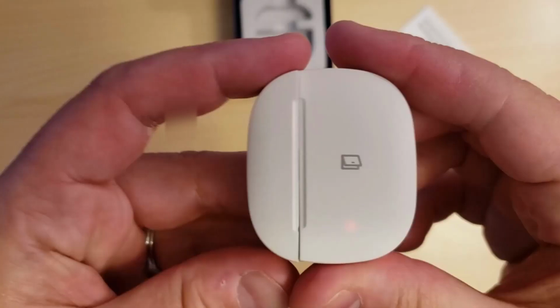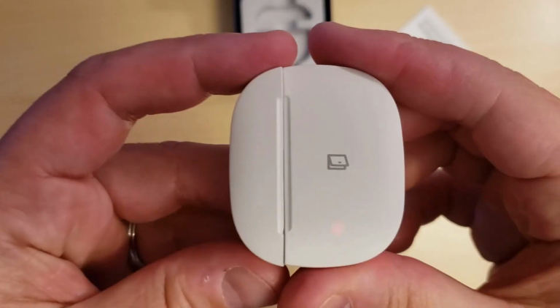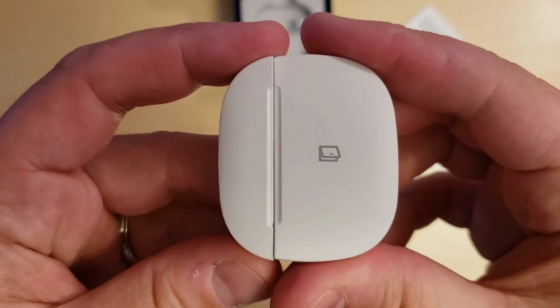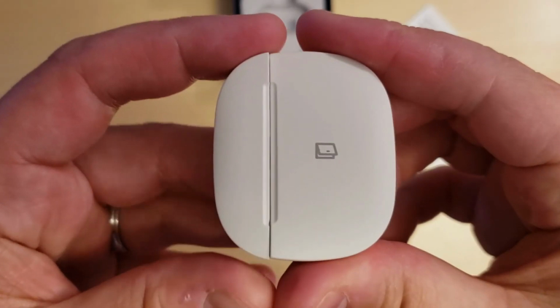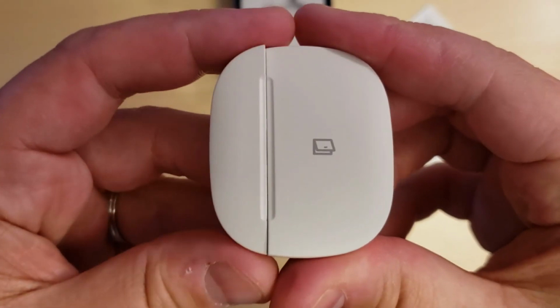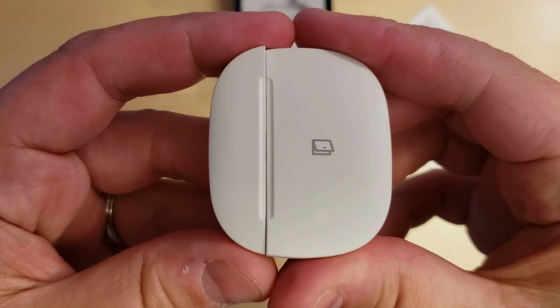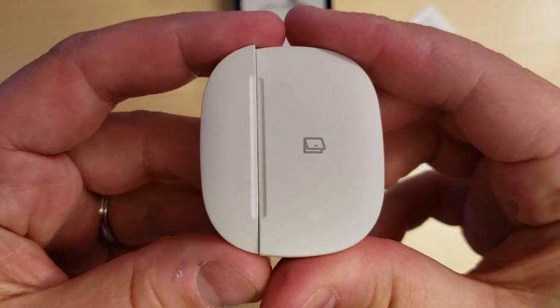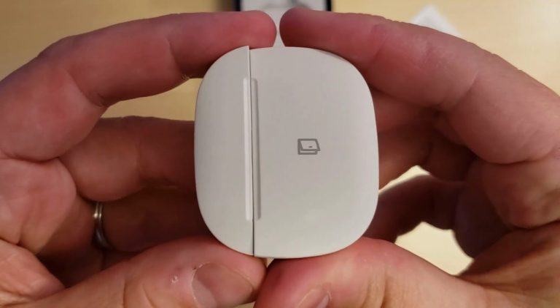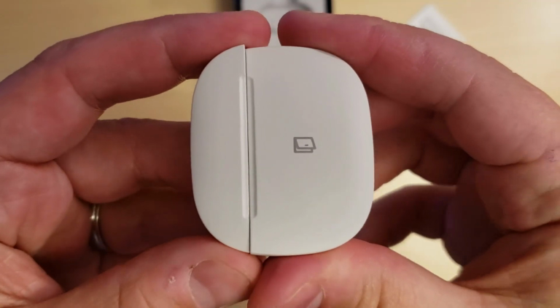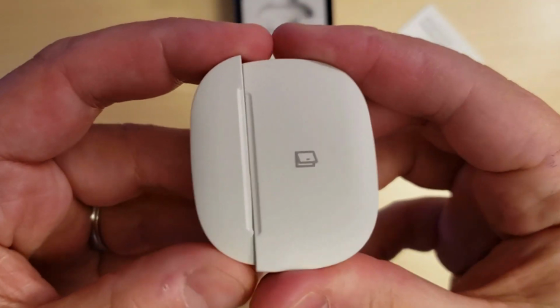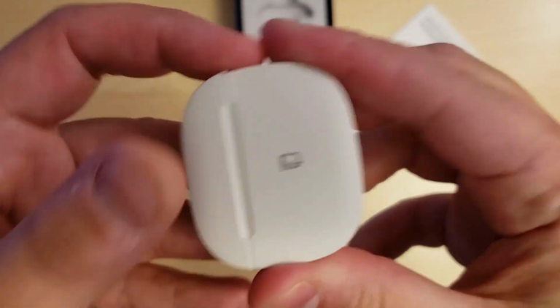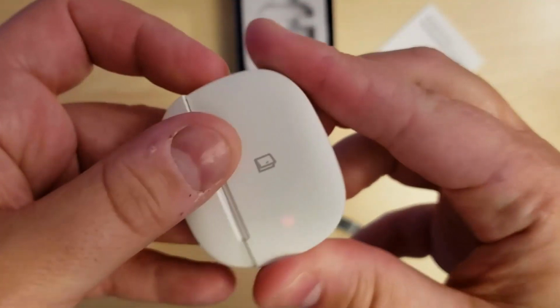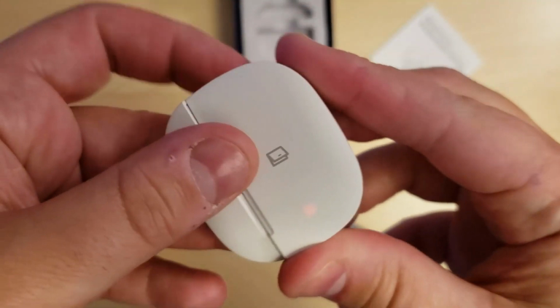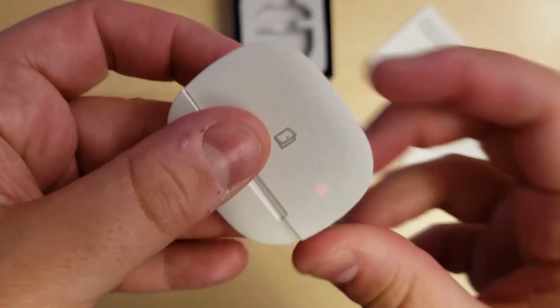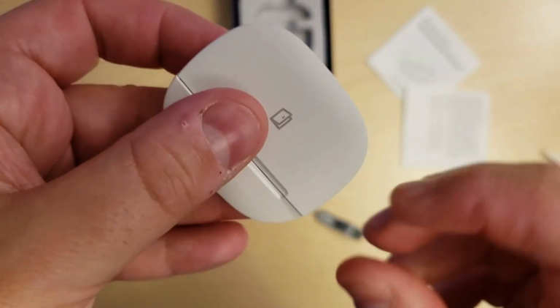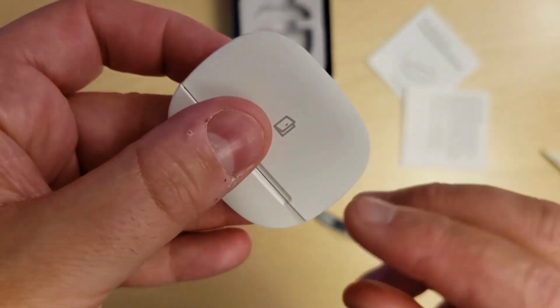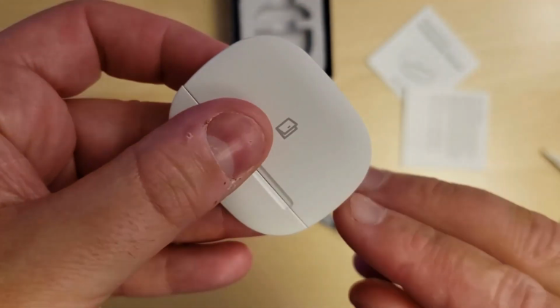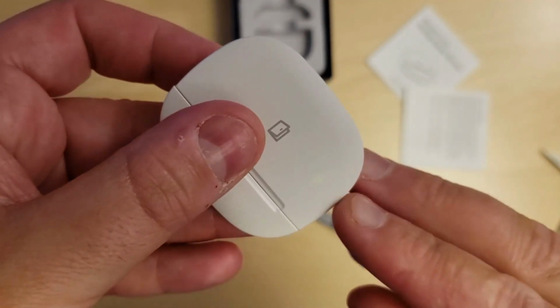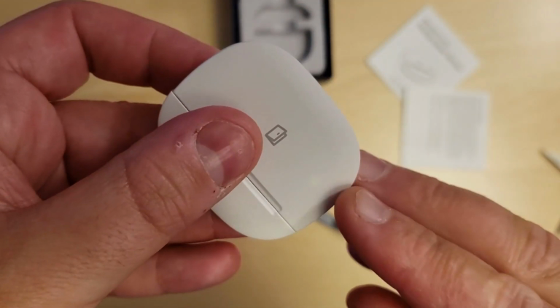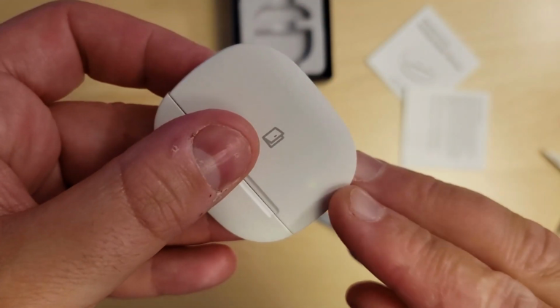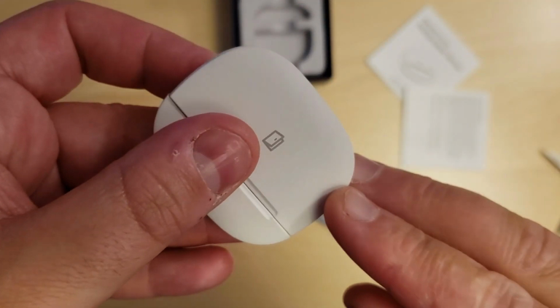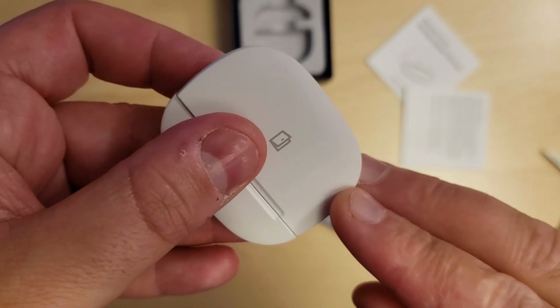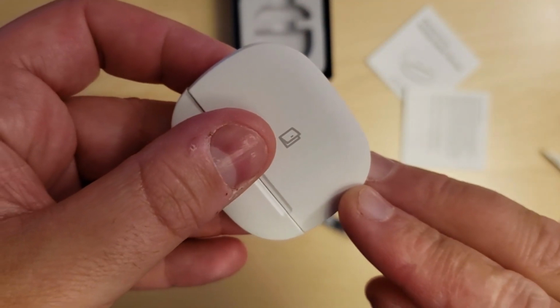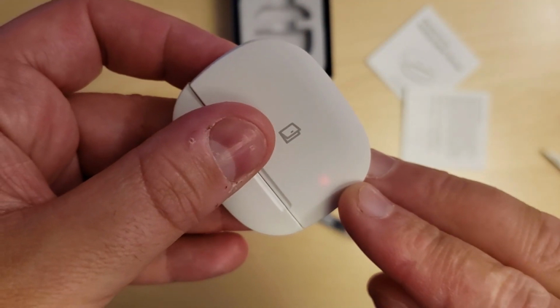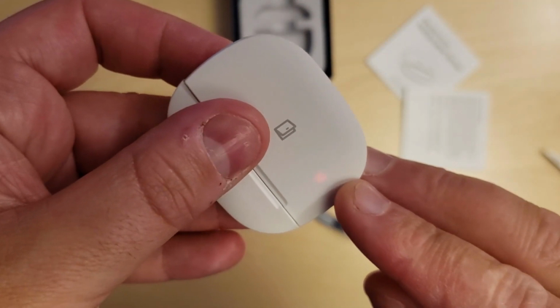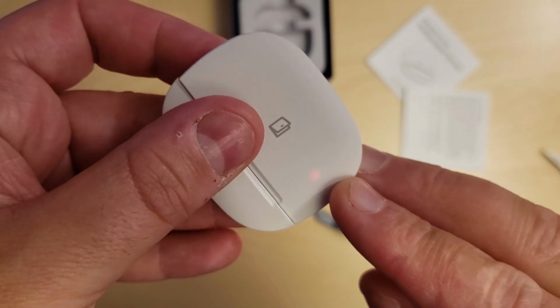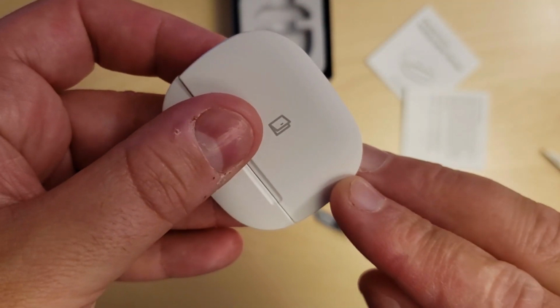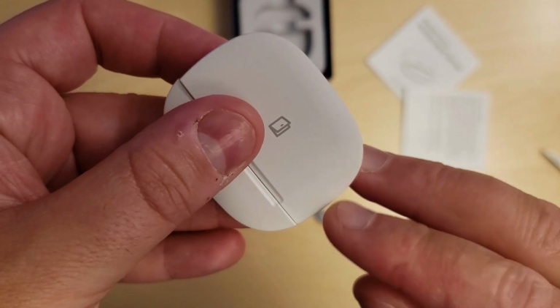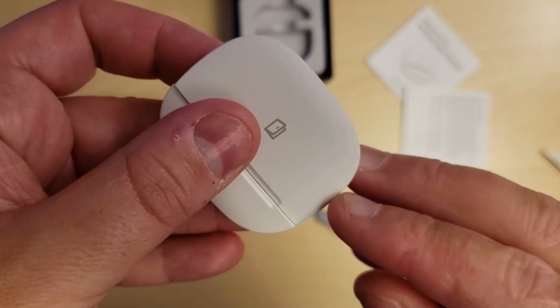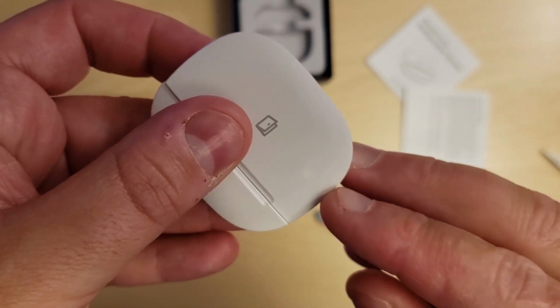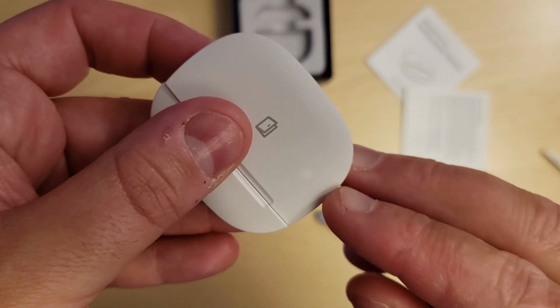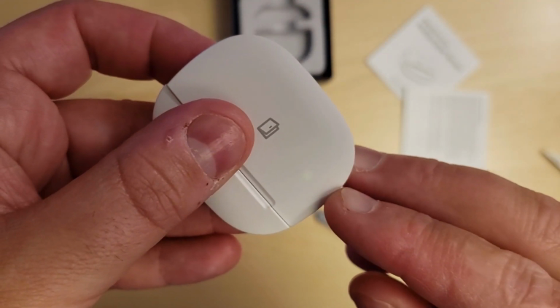Now that we've pulled the tag, you'll see that the red and green light is flashing, which means it is in pairing mode.